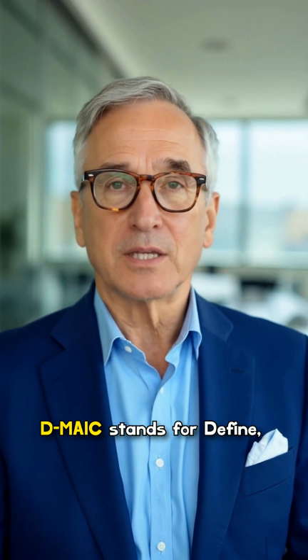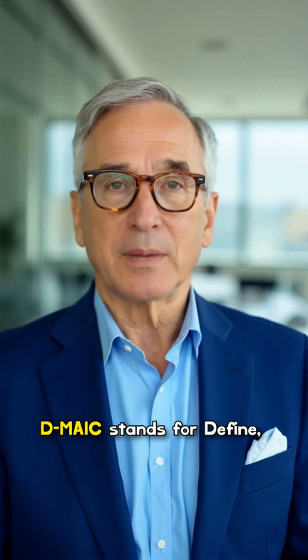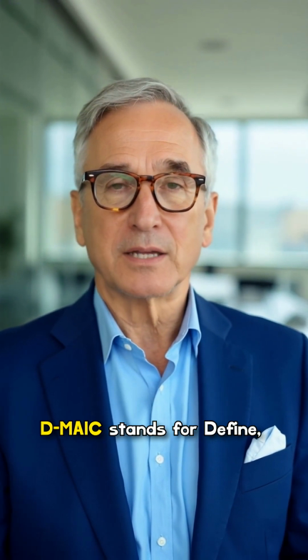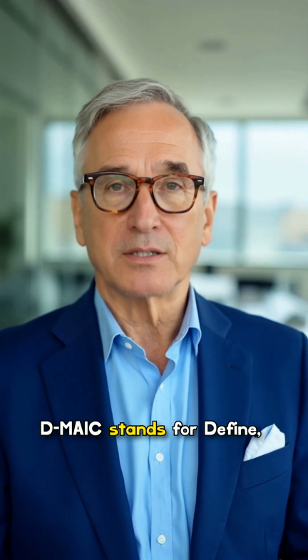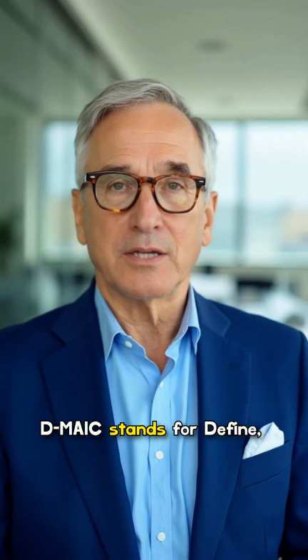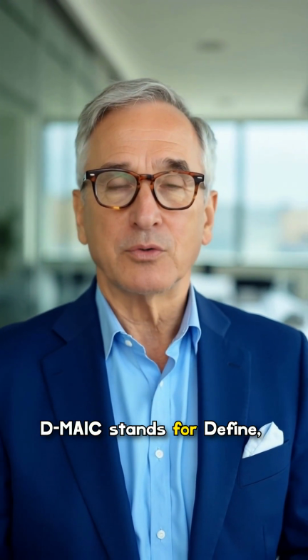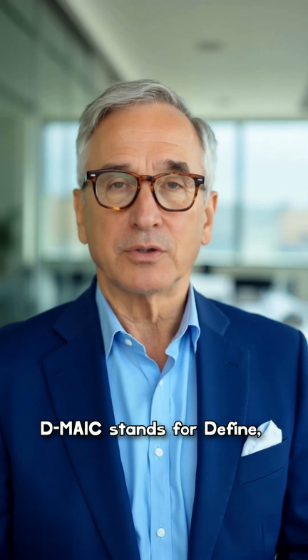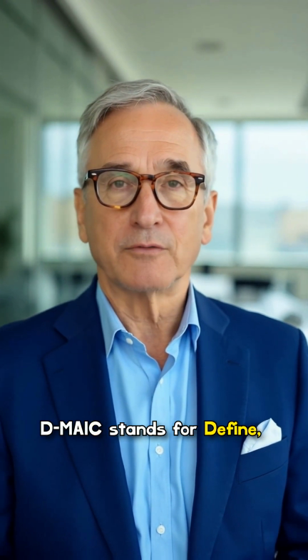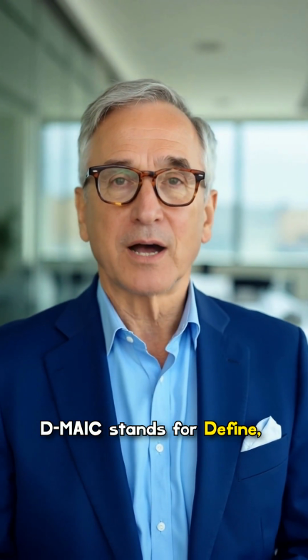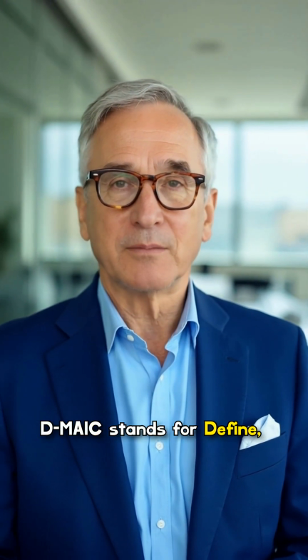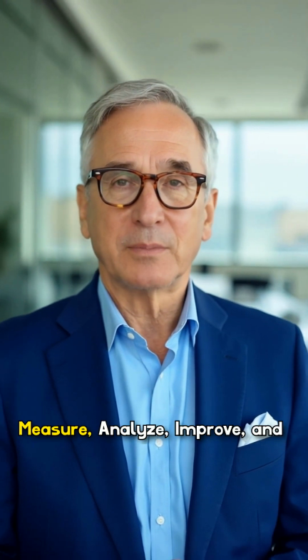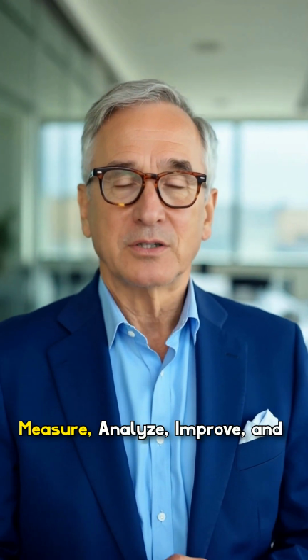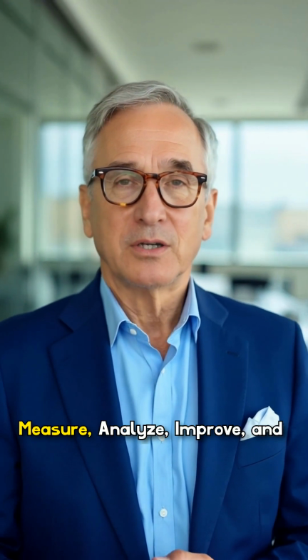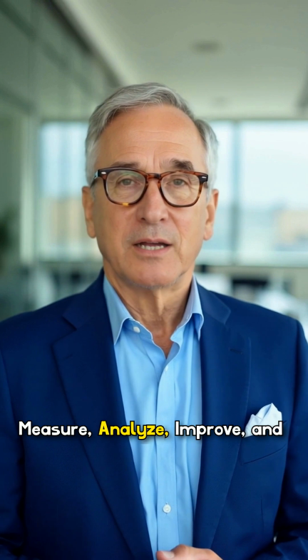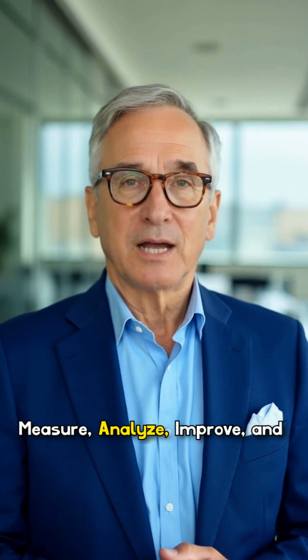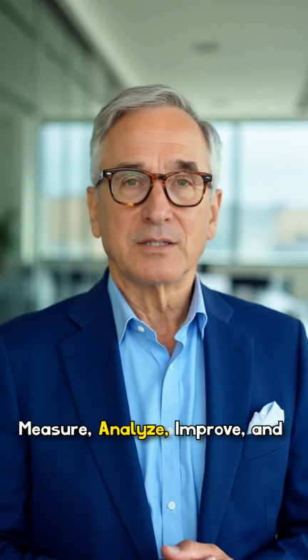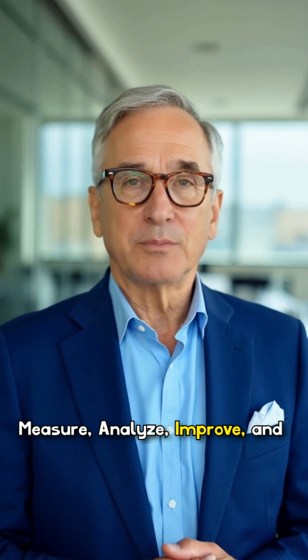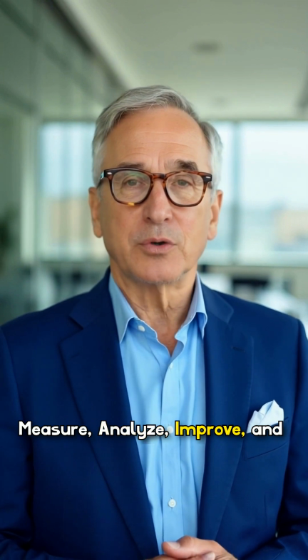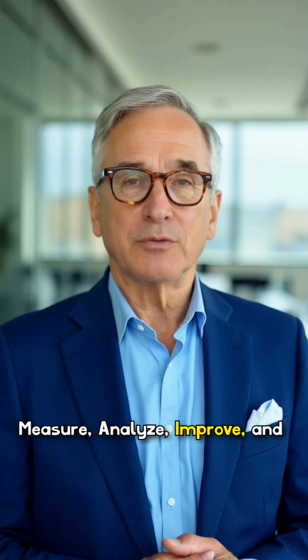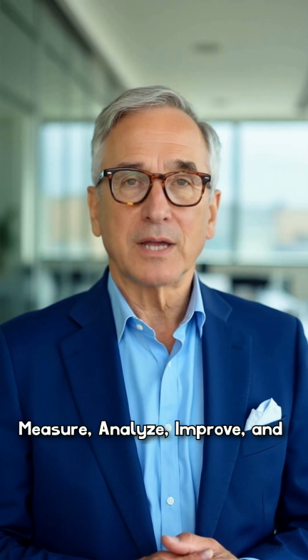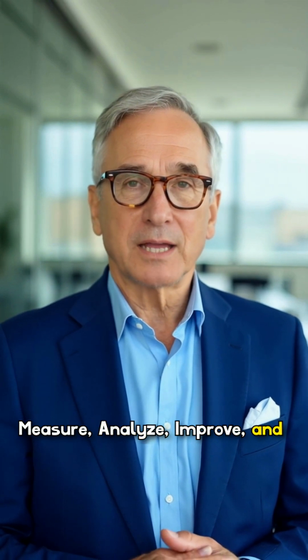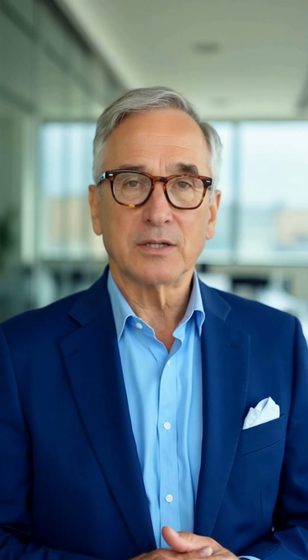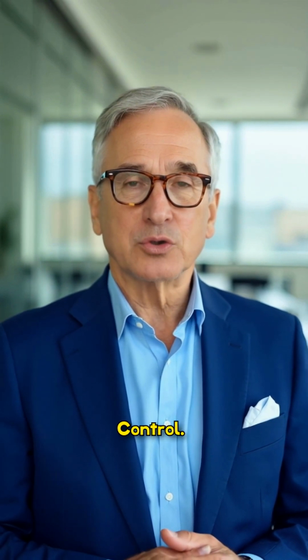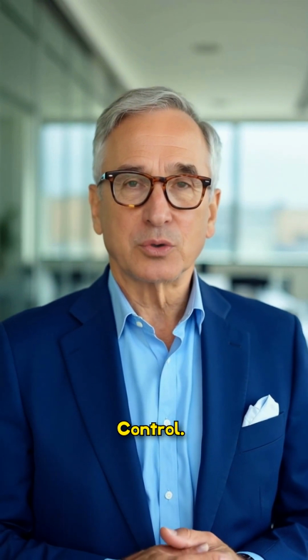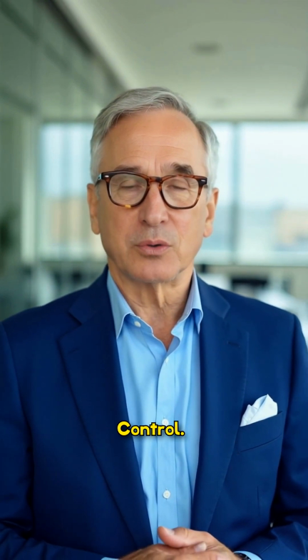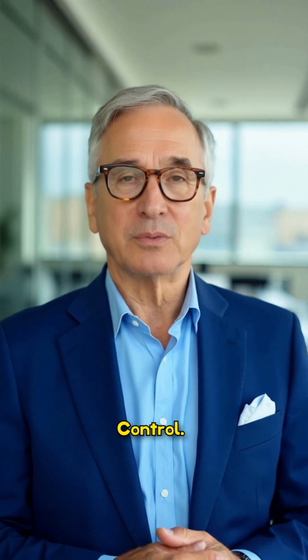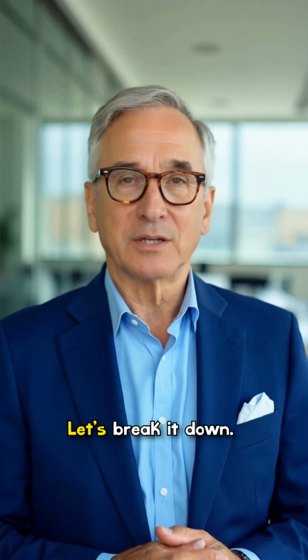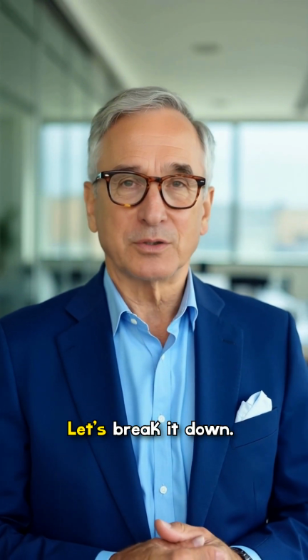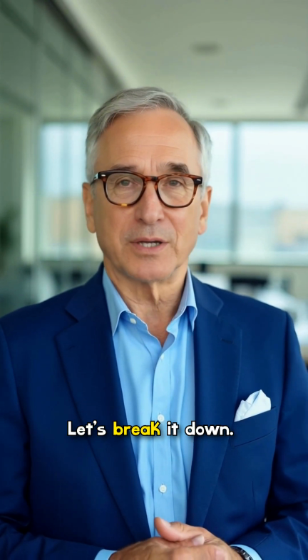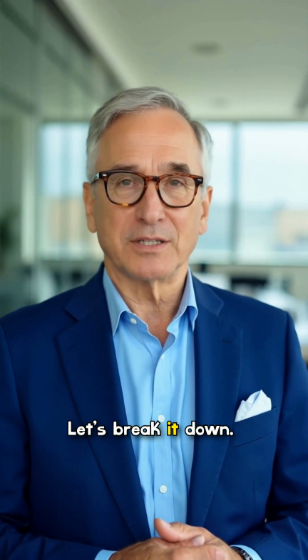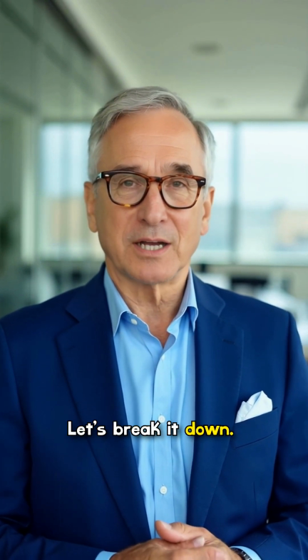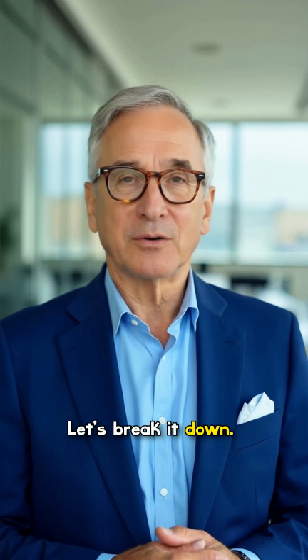DMAIC stands for Define, Measure, Analyze, Improve, and Control. Let's break it down.